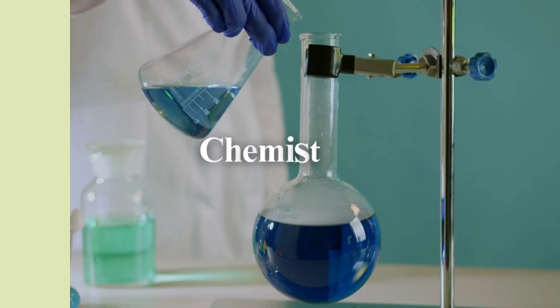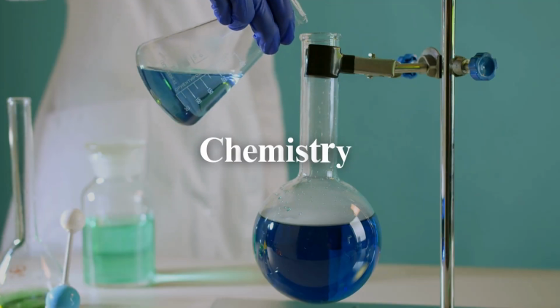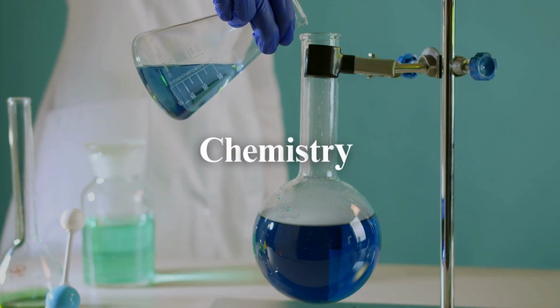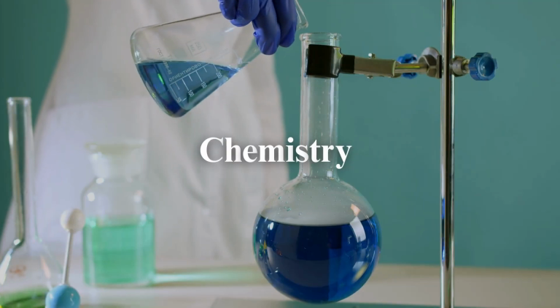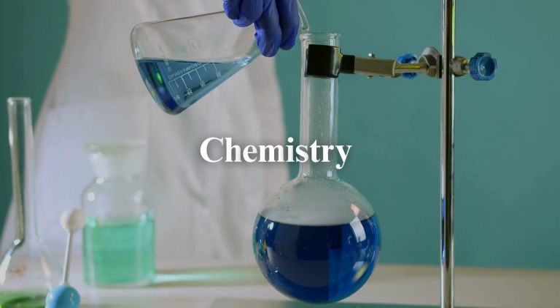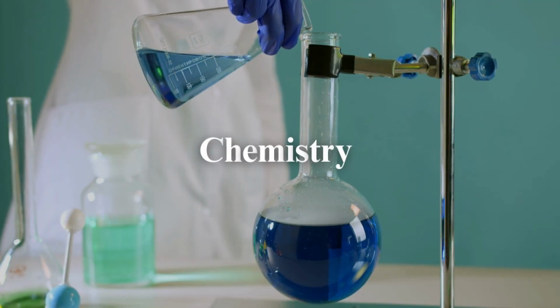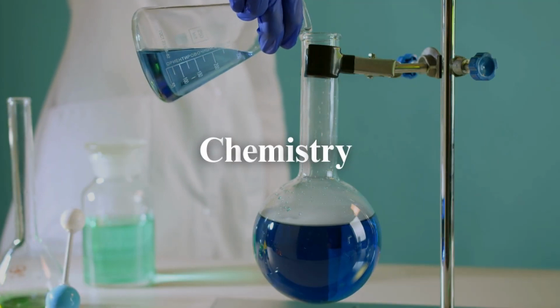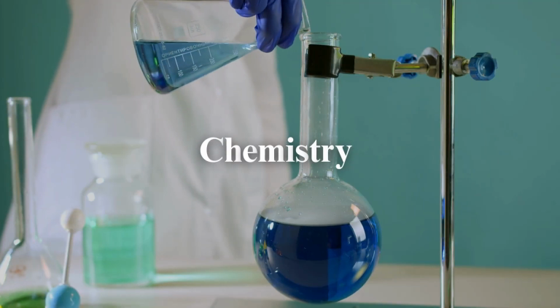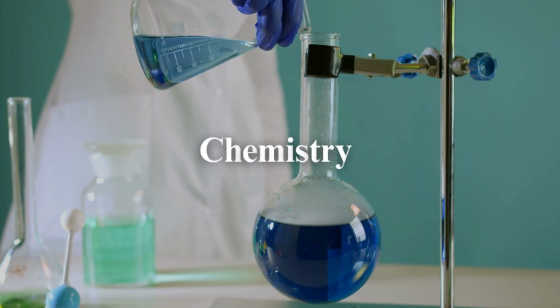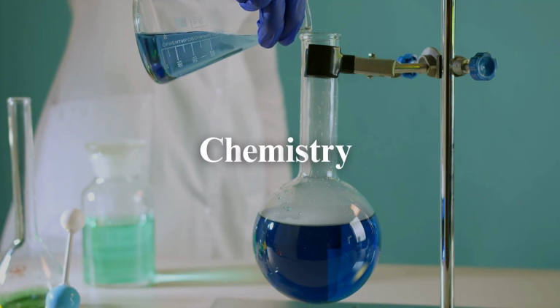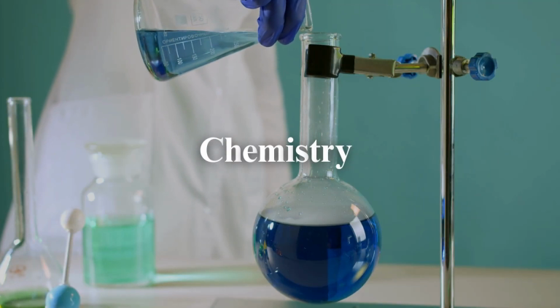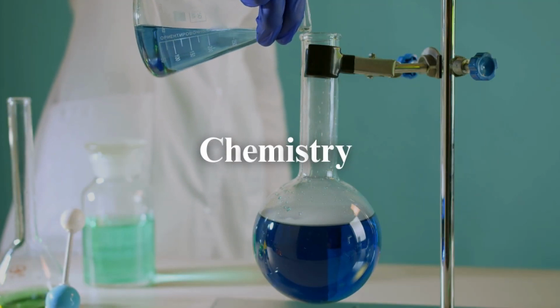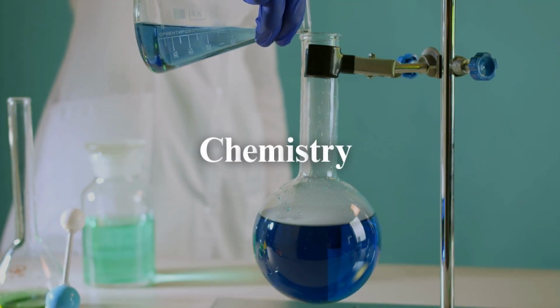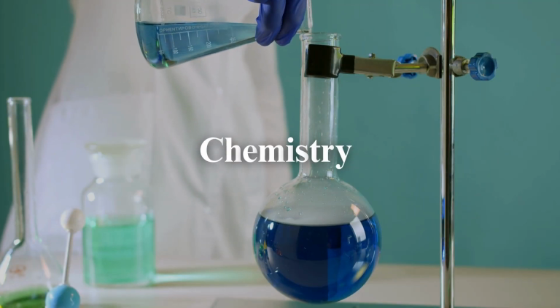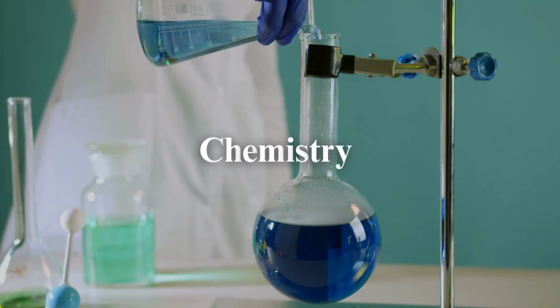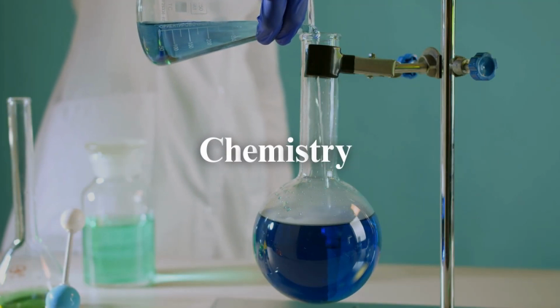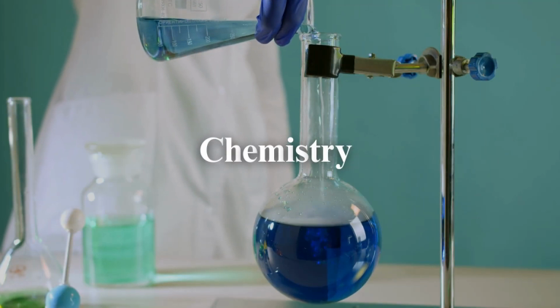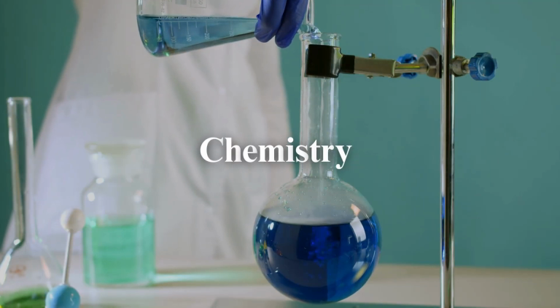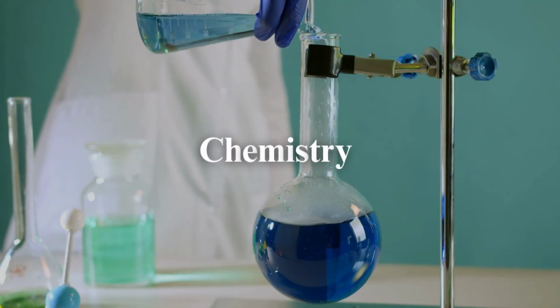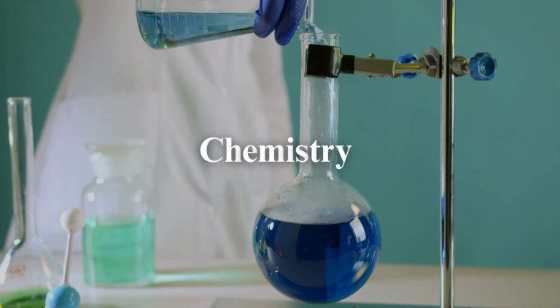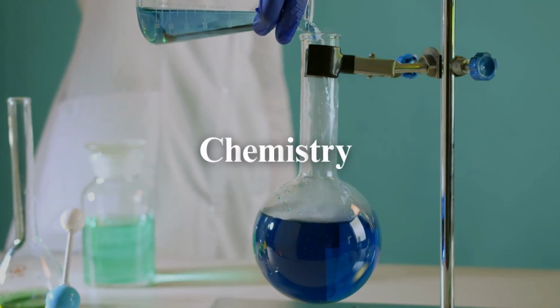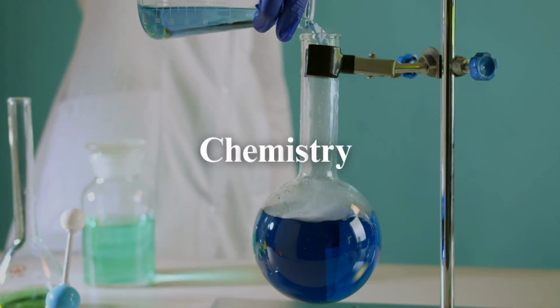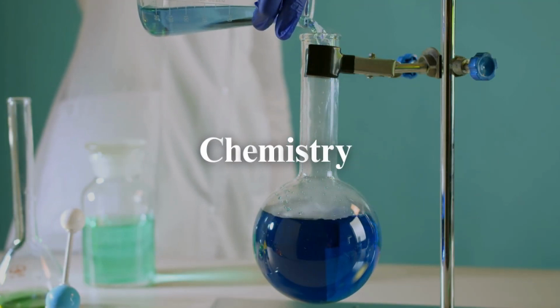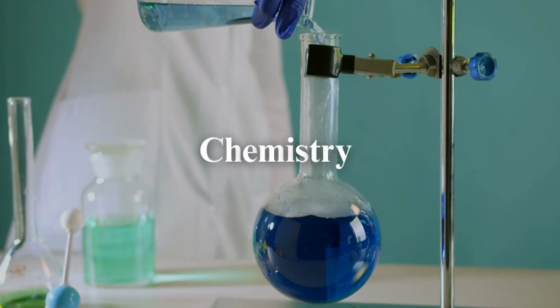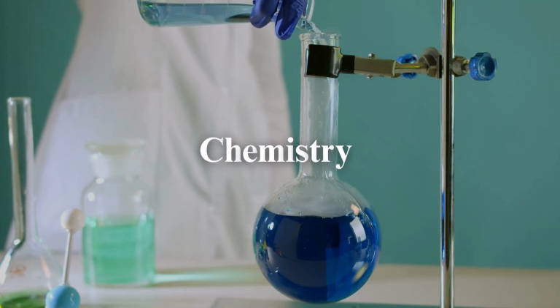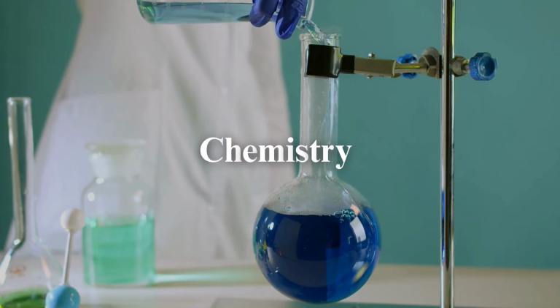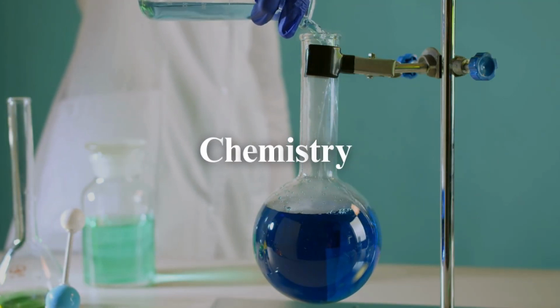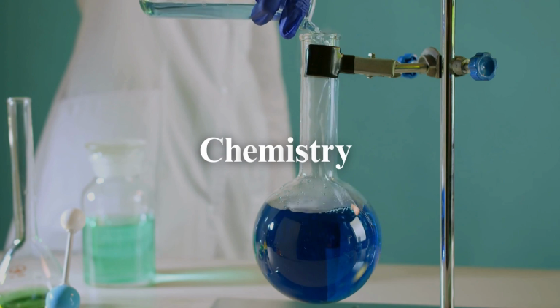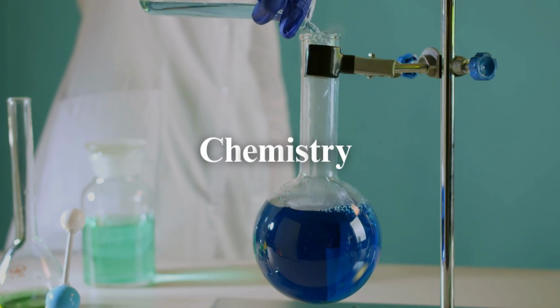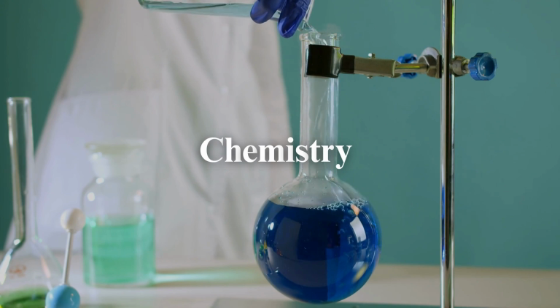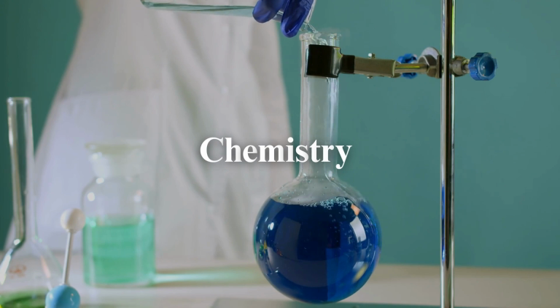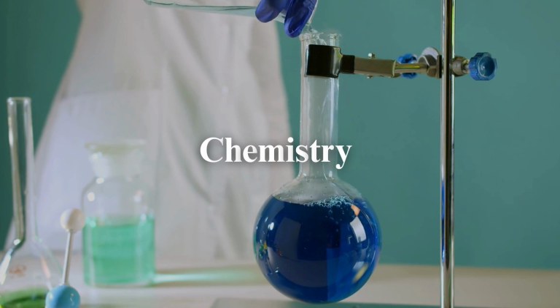In this chemistry quest, we'll mix facts, stir curiosity, and spark knowledge. Let's go!